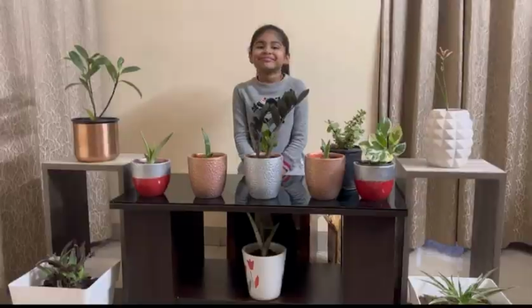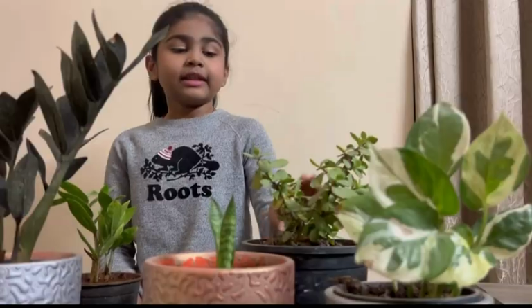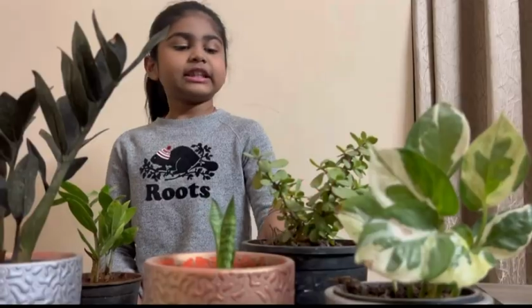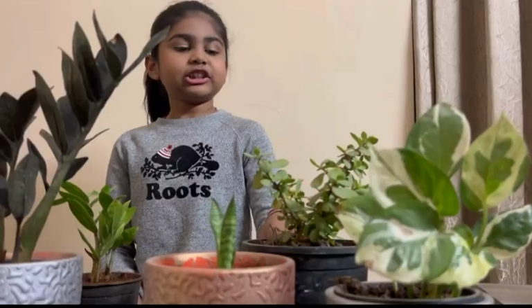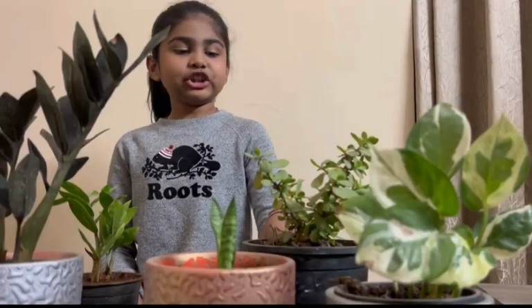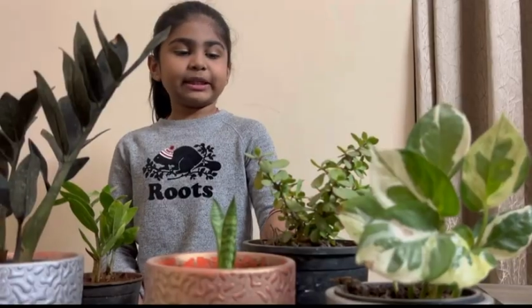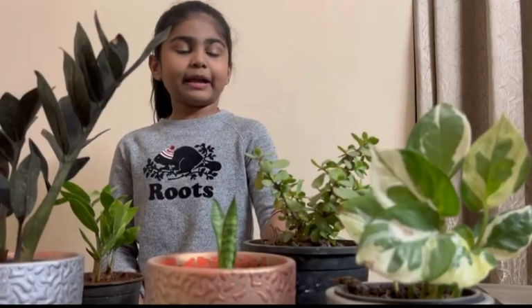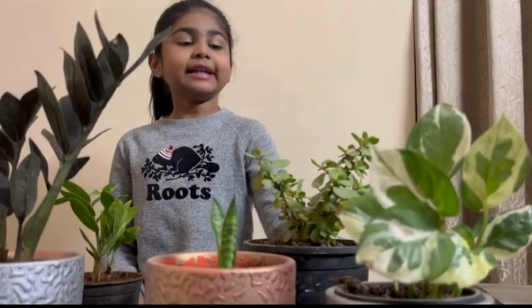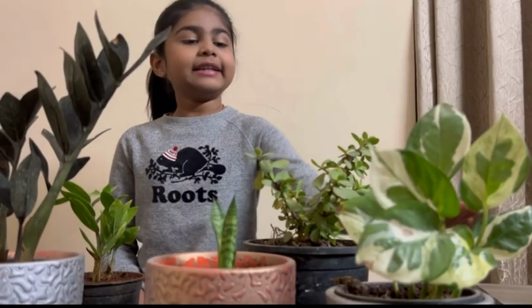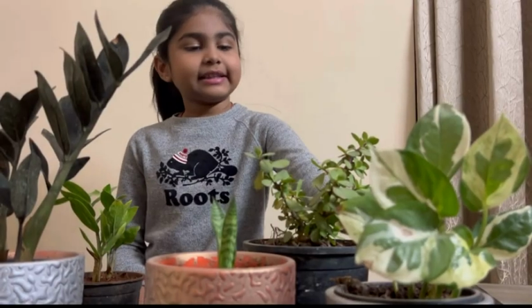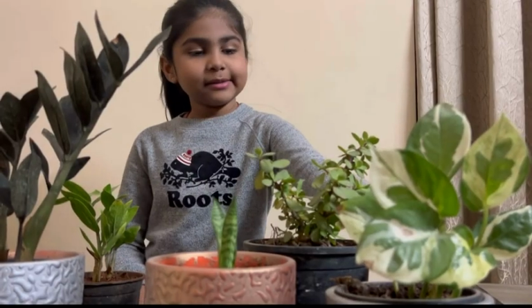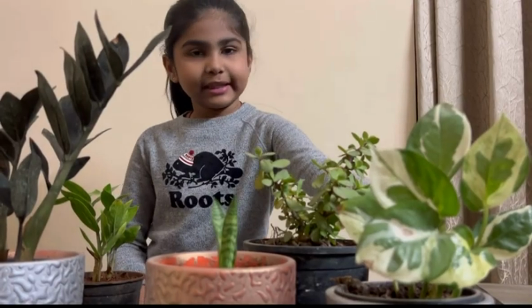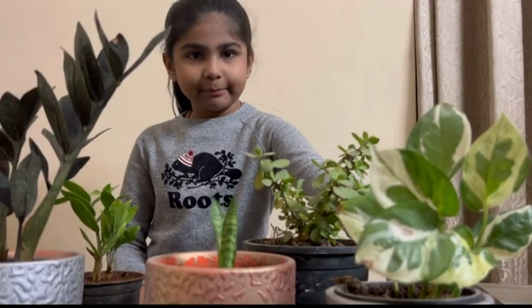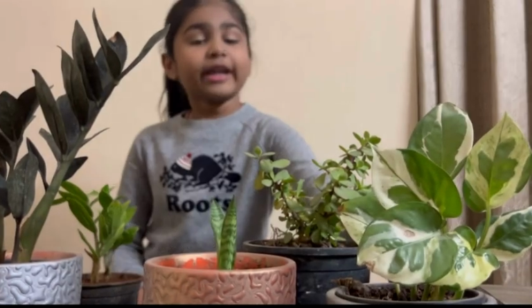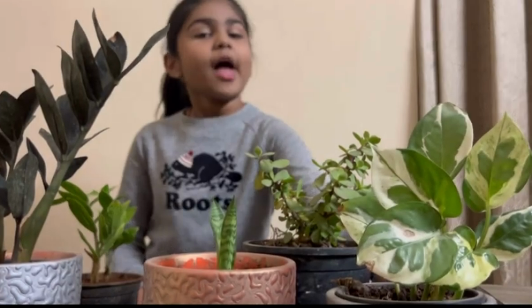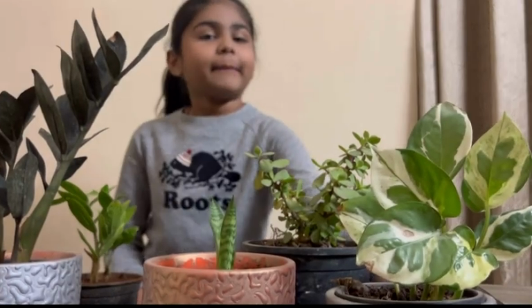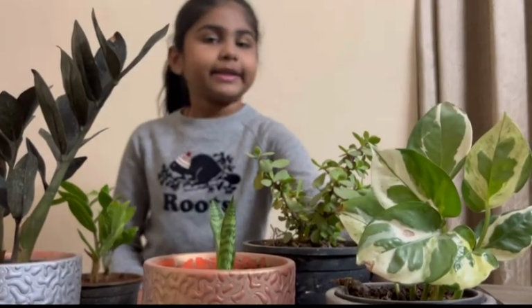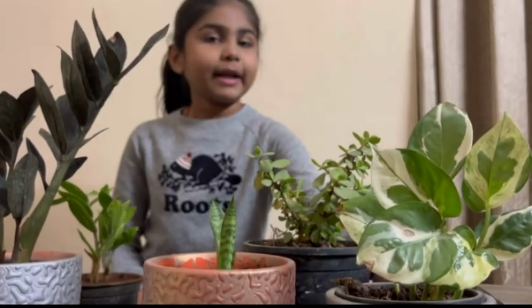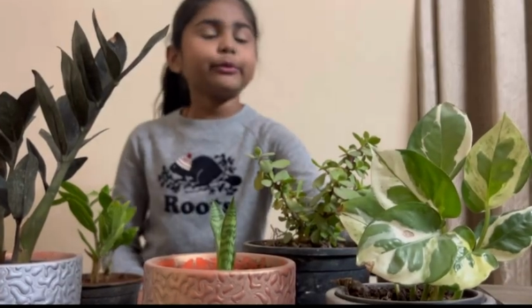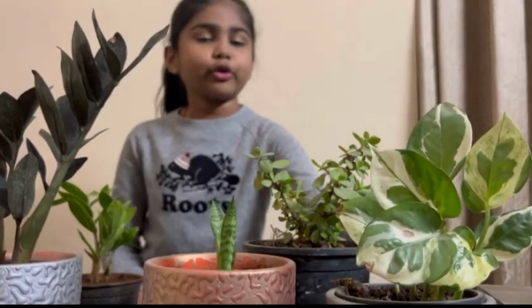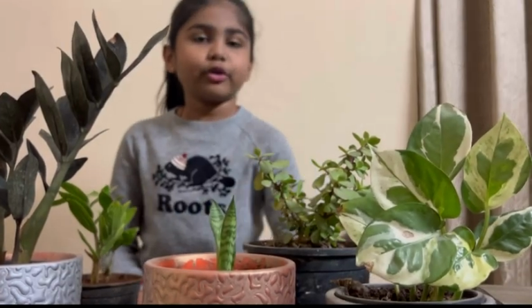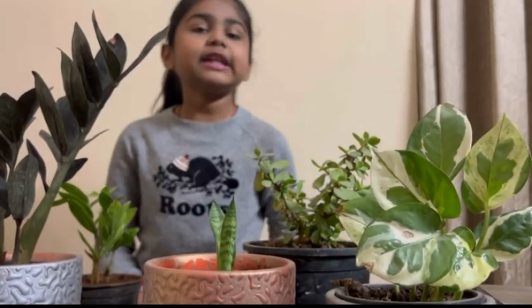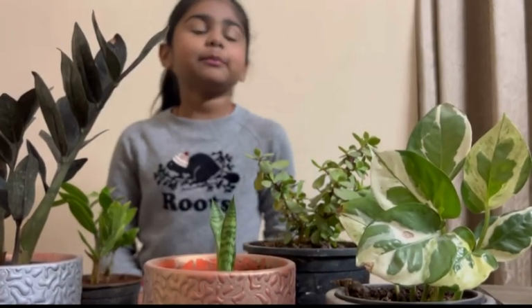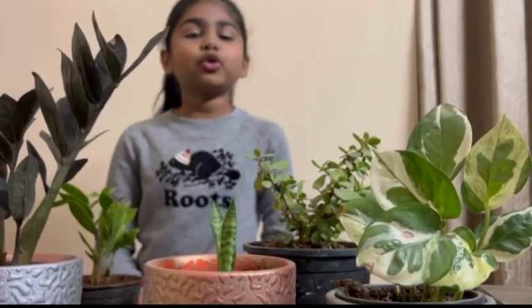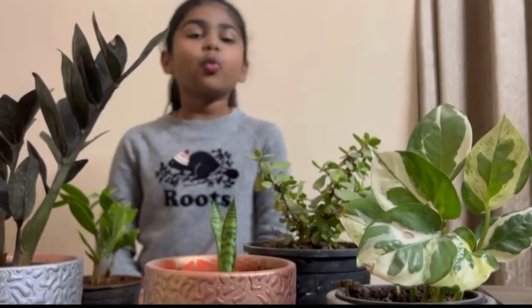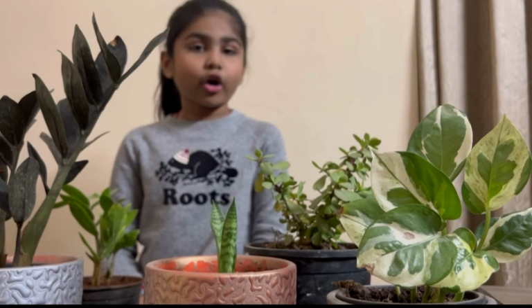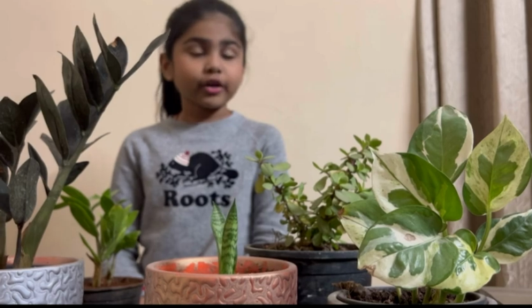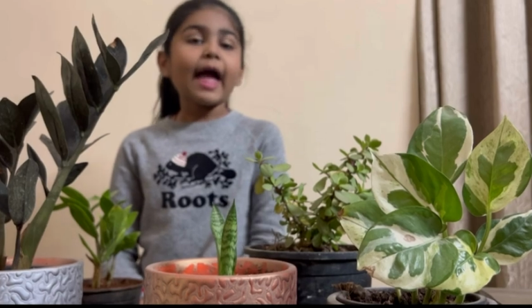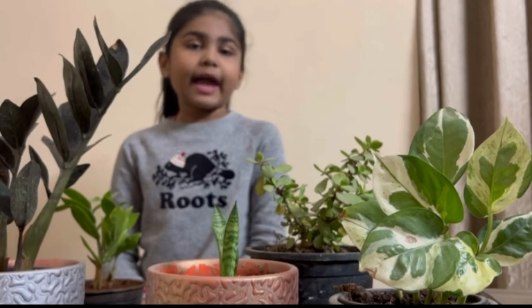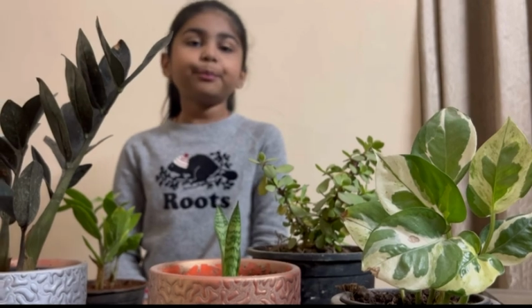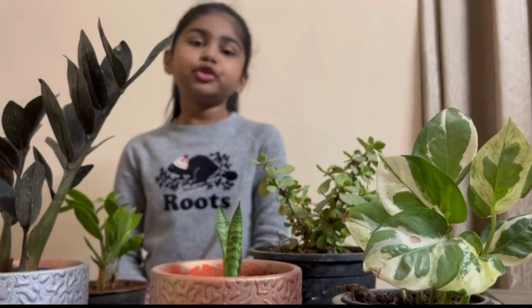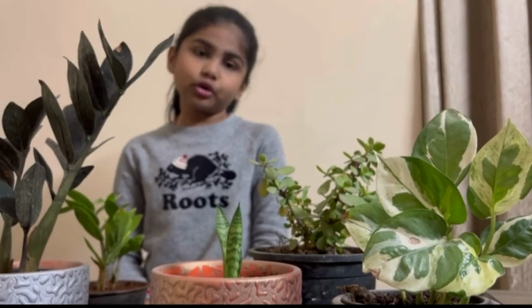This is a jade plant and this is a money plant. Money plant grows in both water and soil.